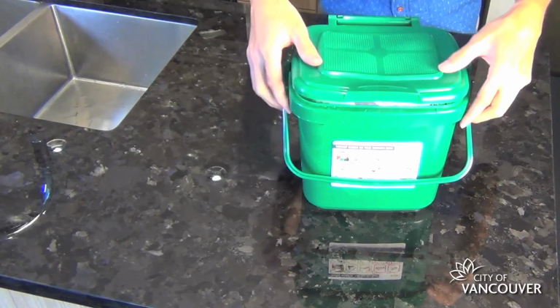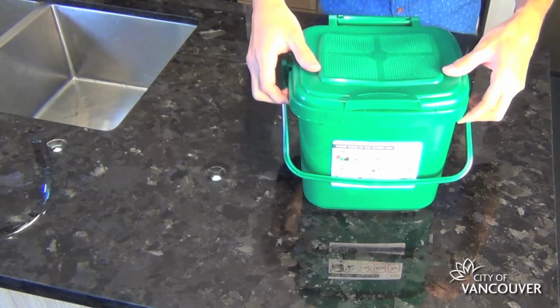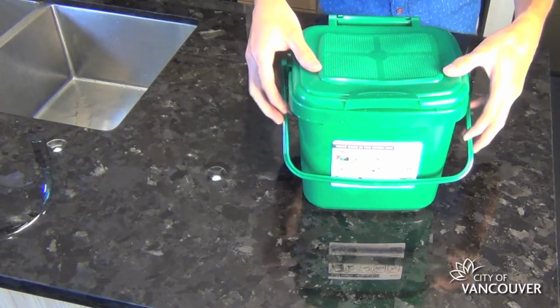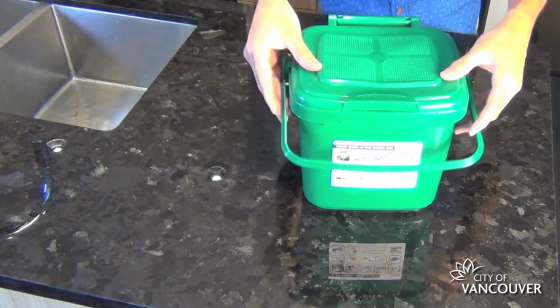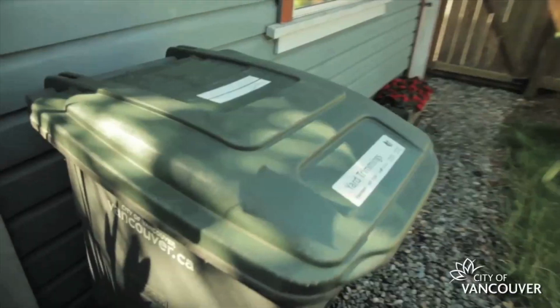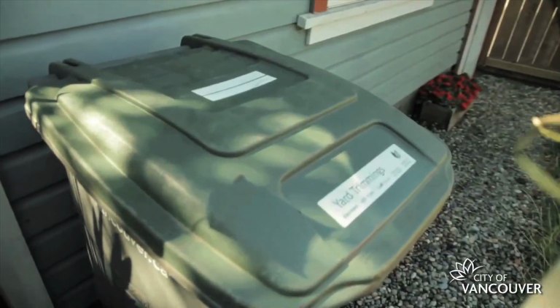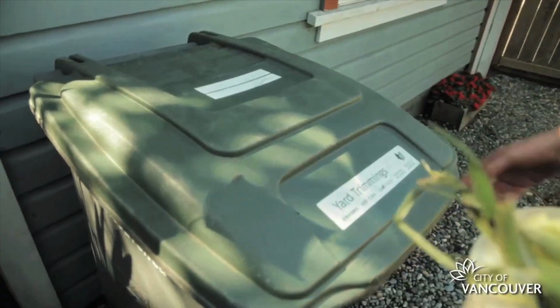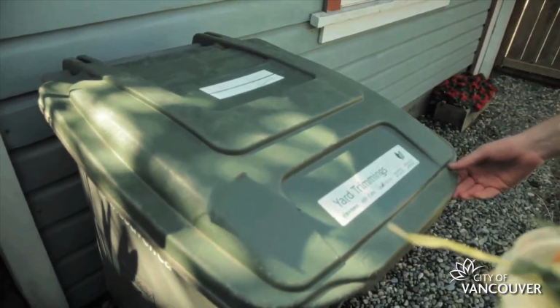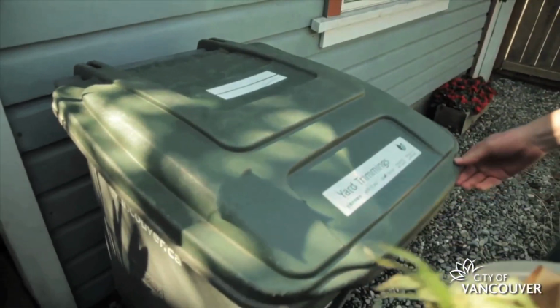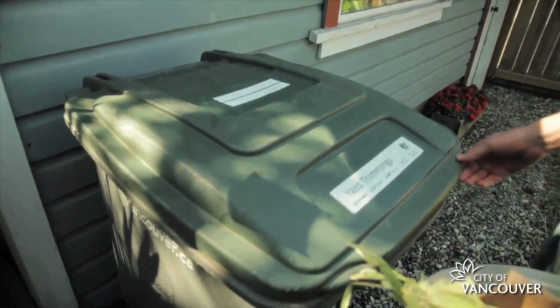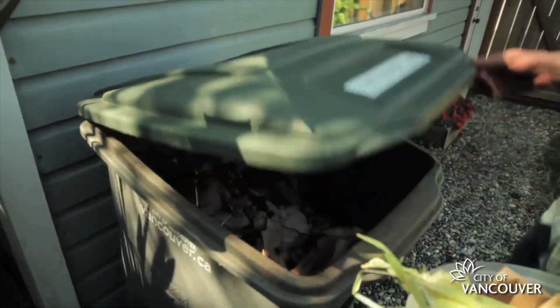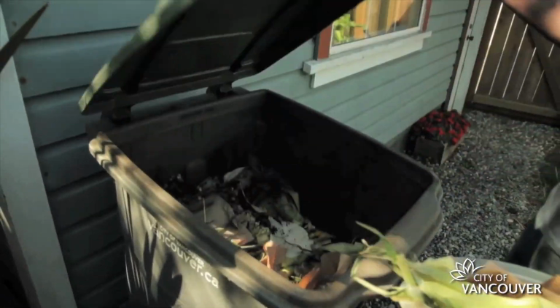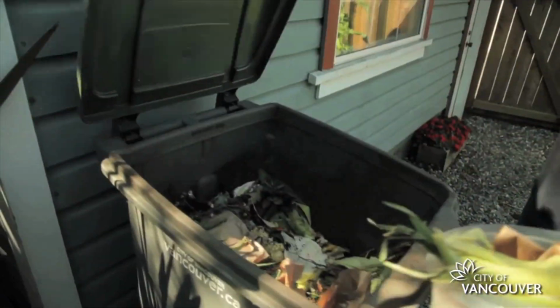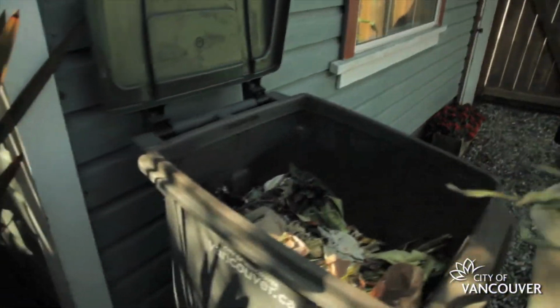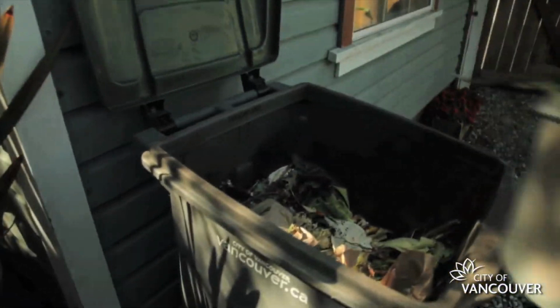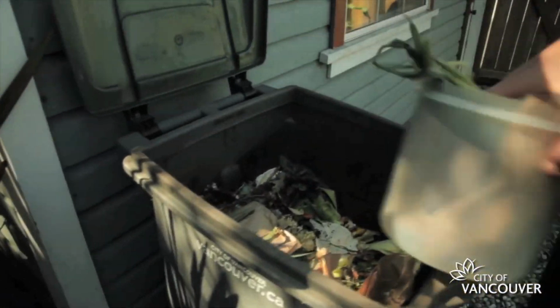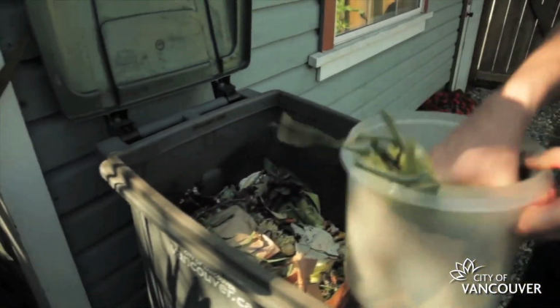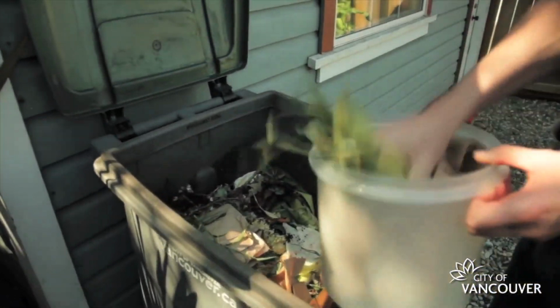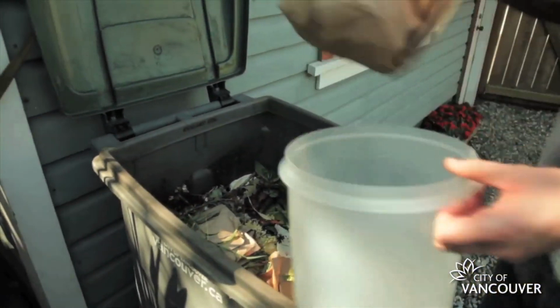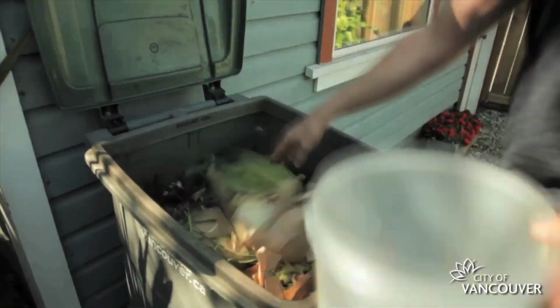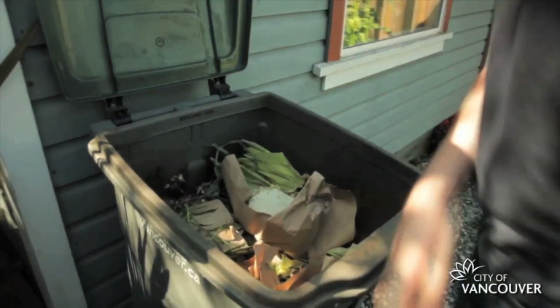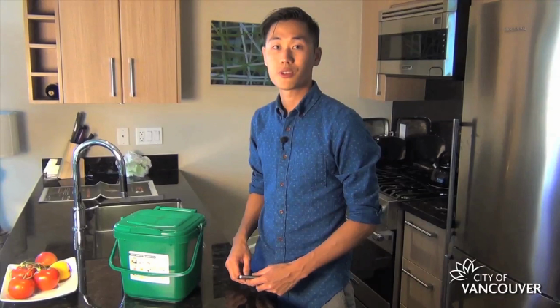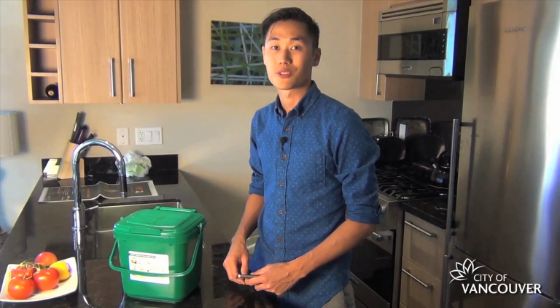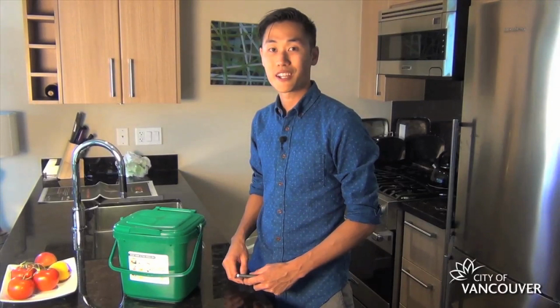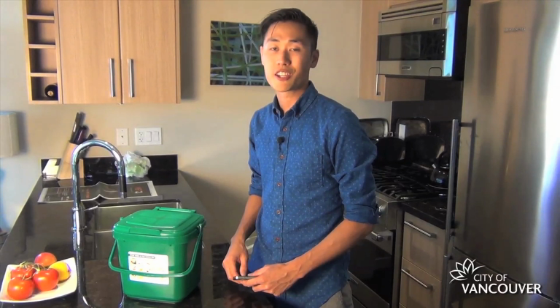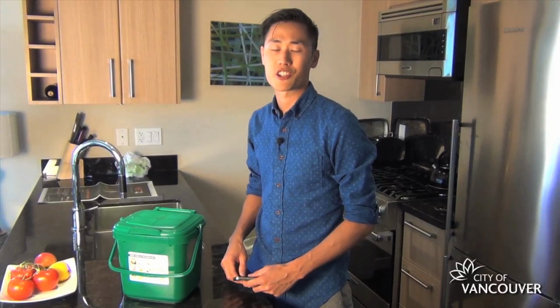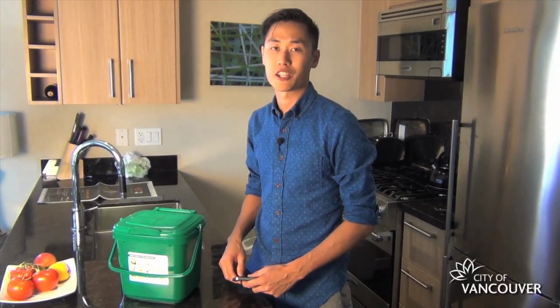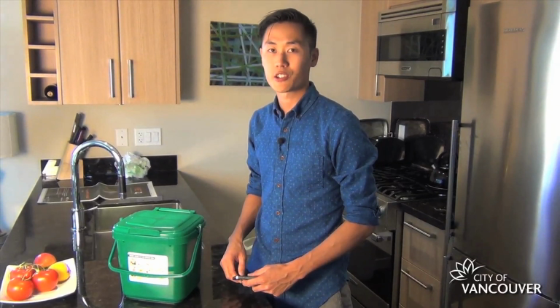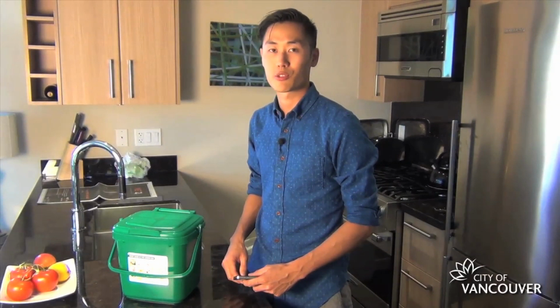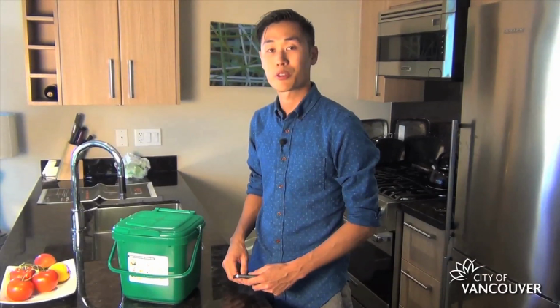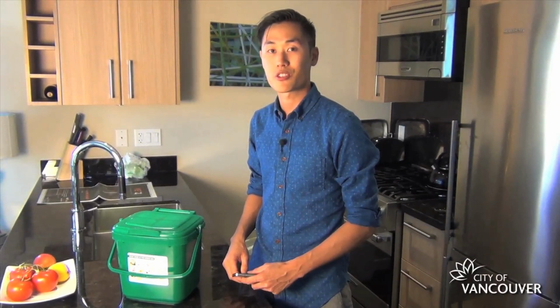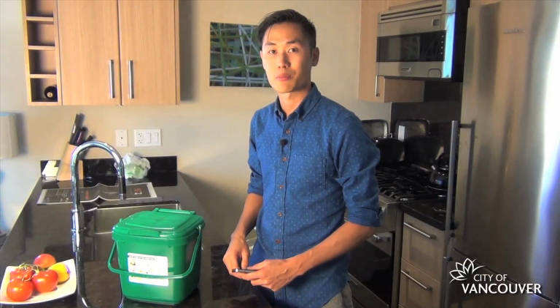Remember to empty it into your green bin regularly, even if it isn't full. So, line your kitchen container and wrap your scraps.